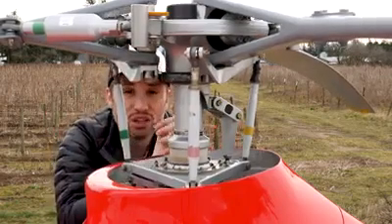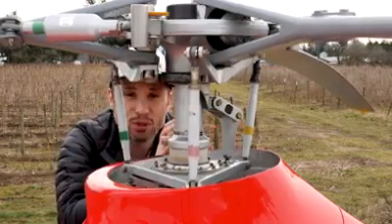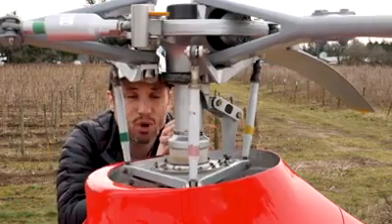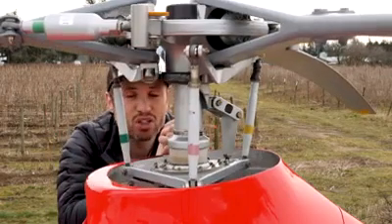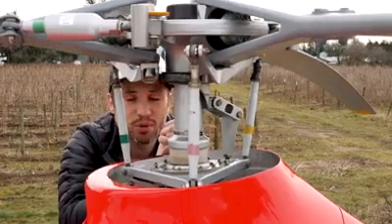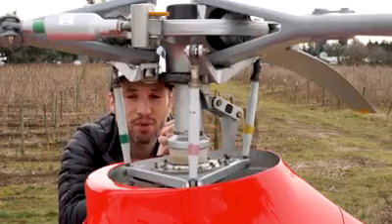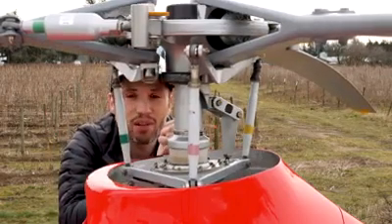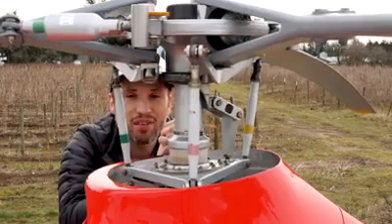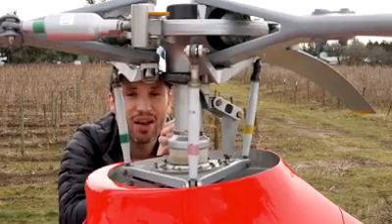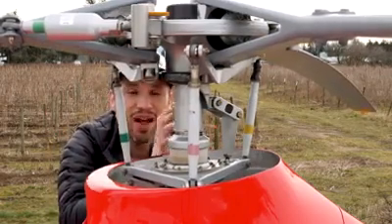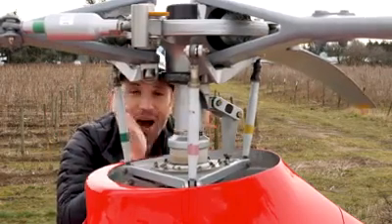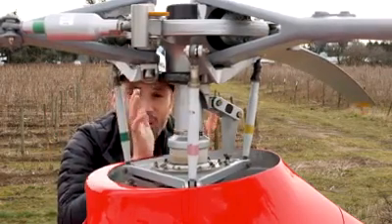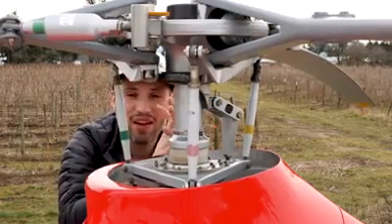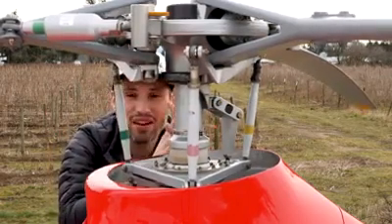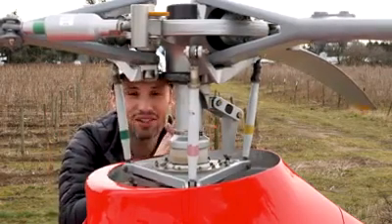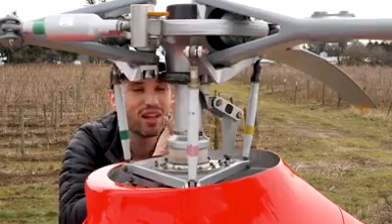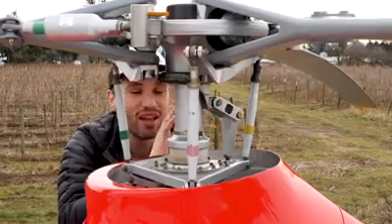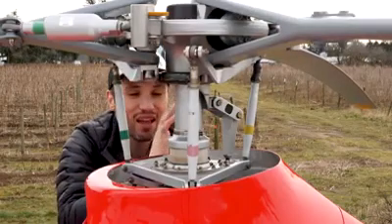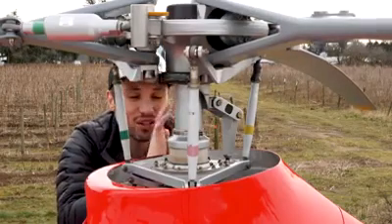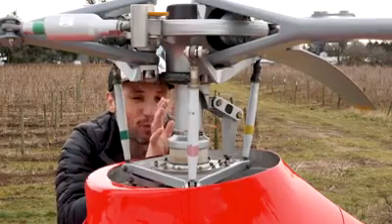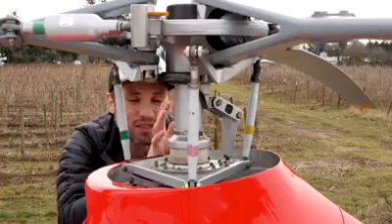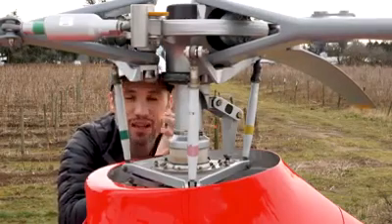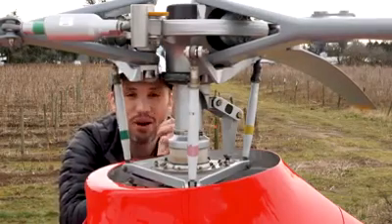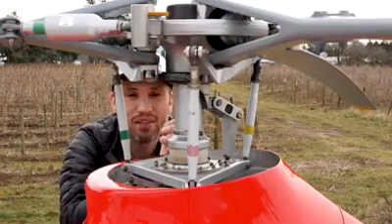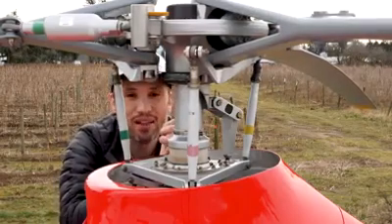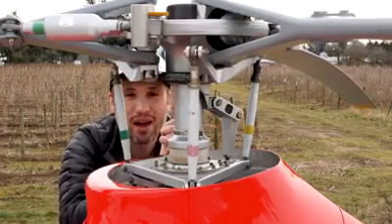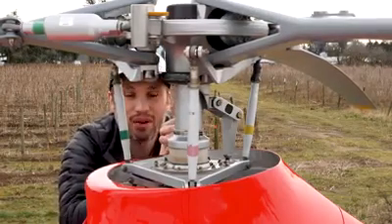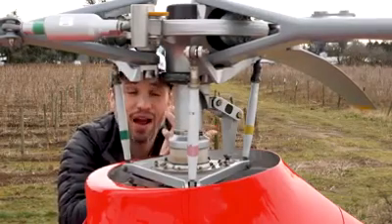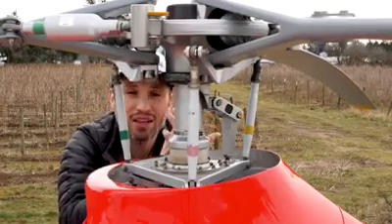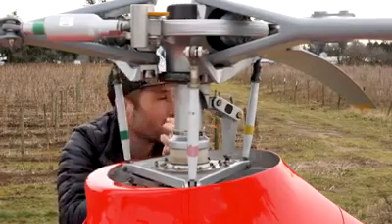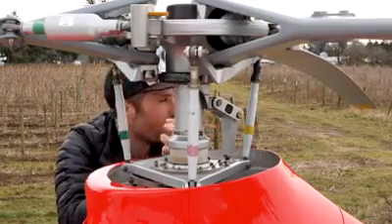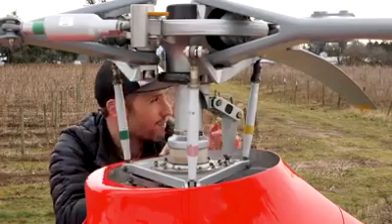Super short, super simple little video. I hope you guys found it interesting — it's a super exciting part of the helicopter, I think it's really awesome.